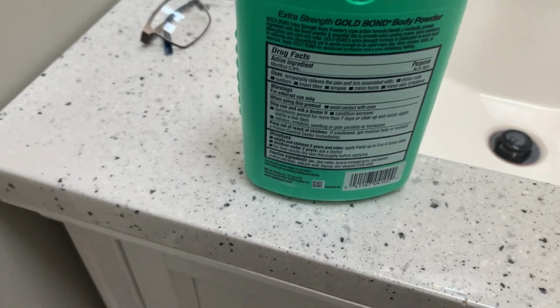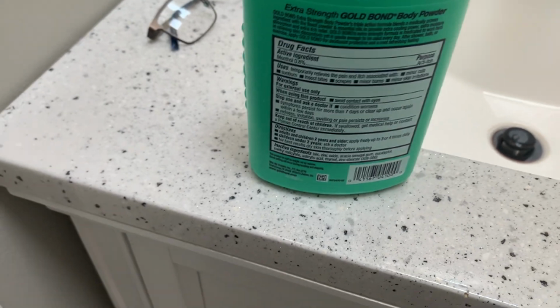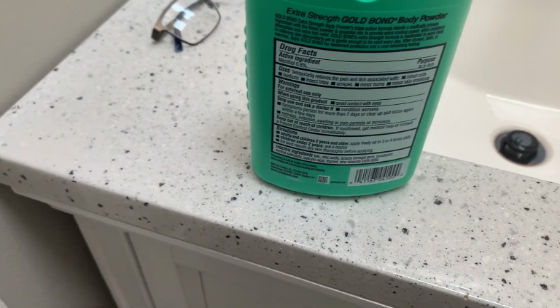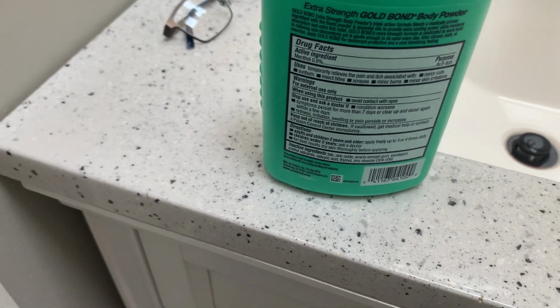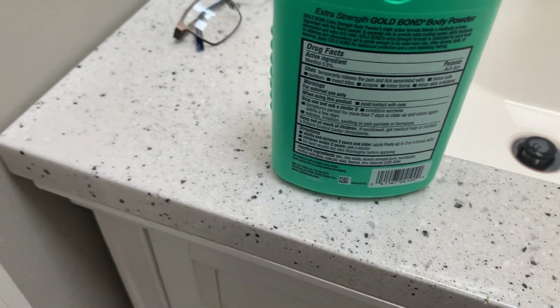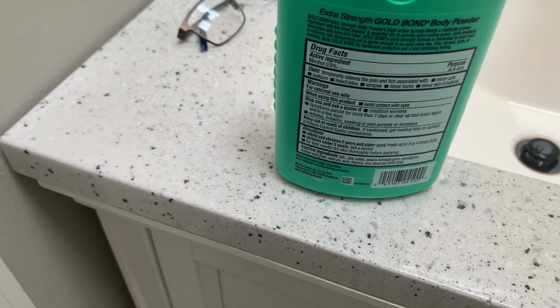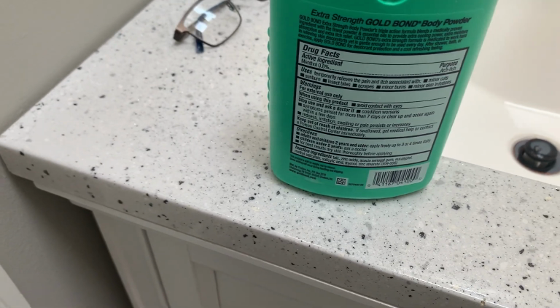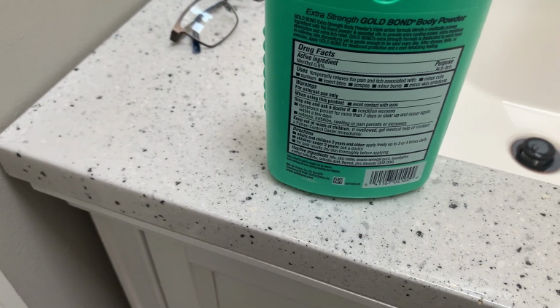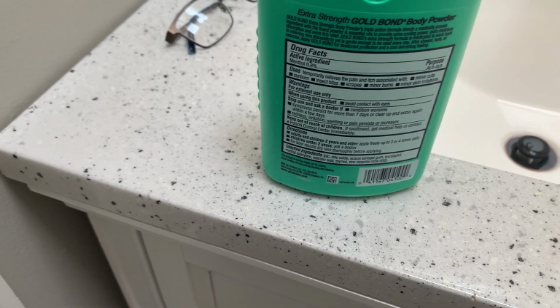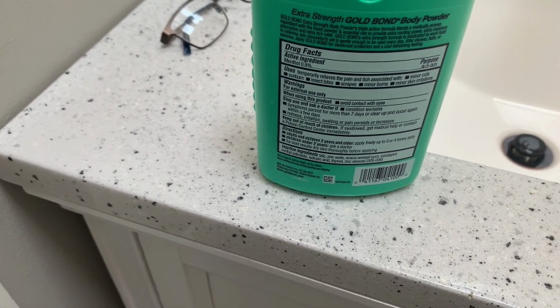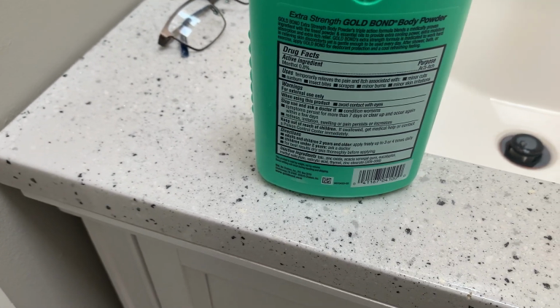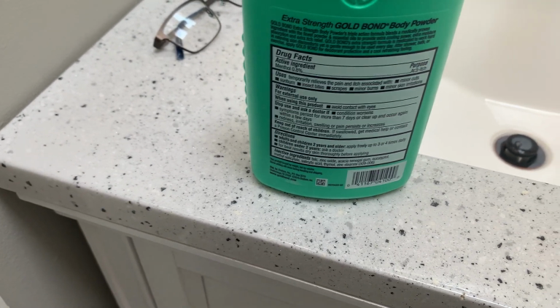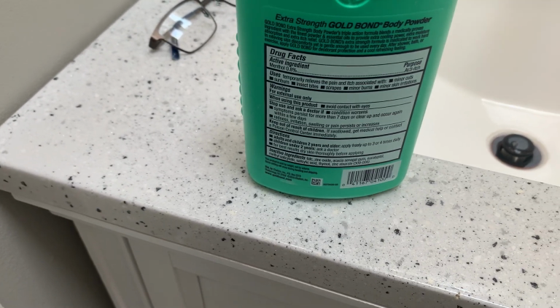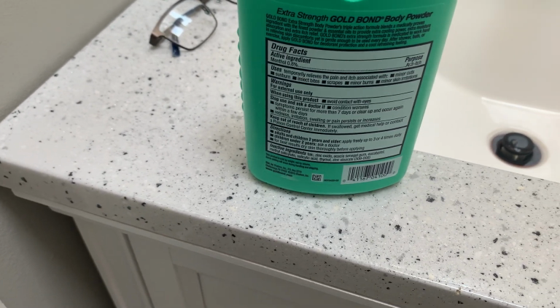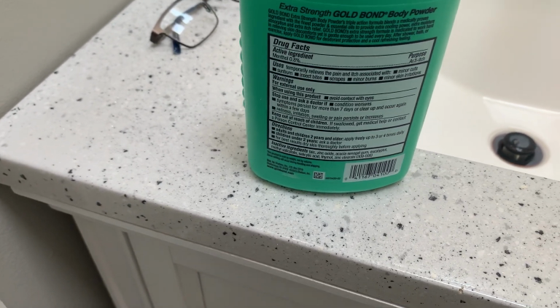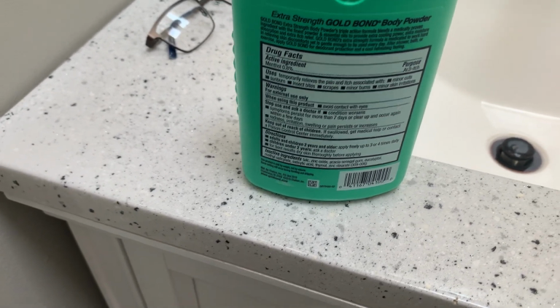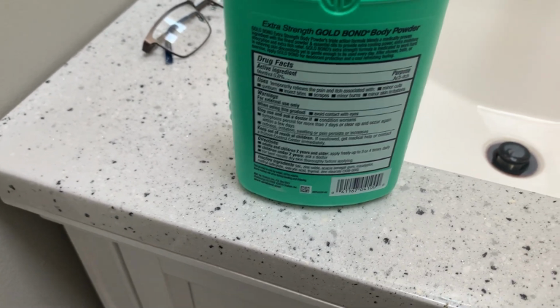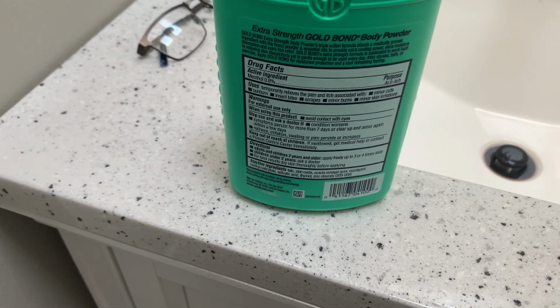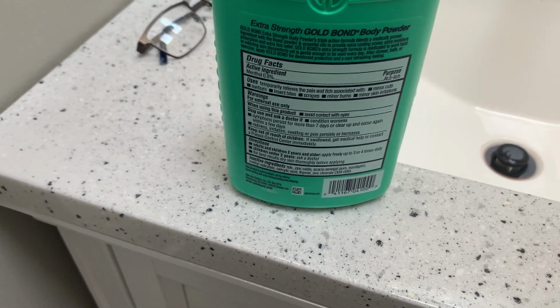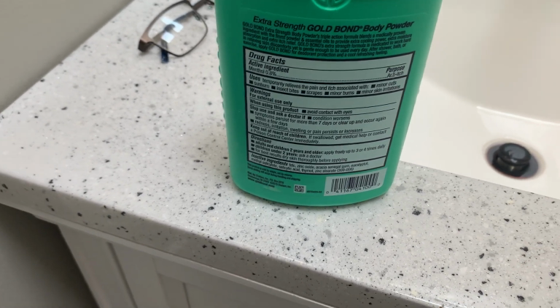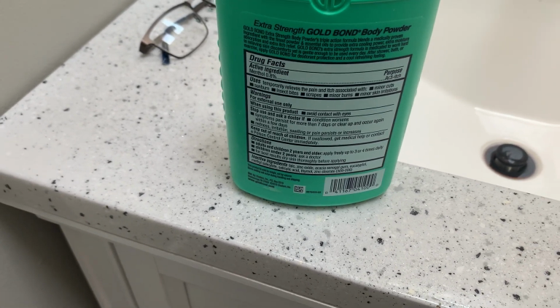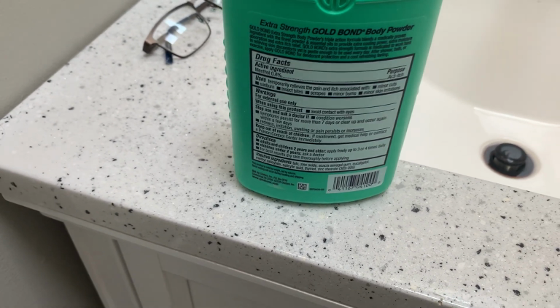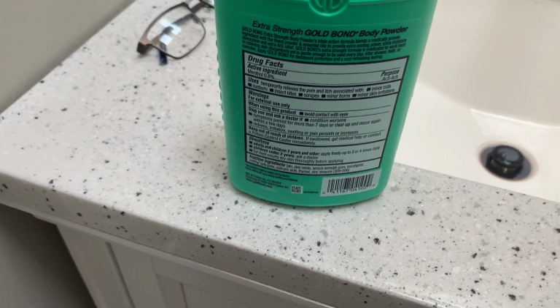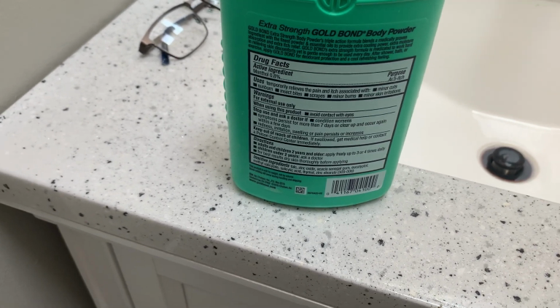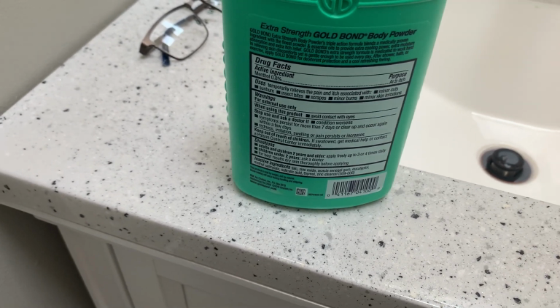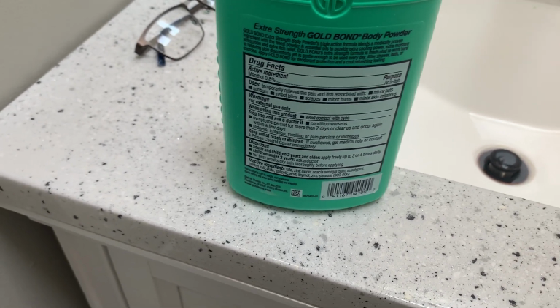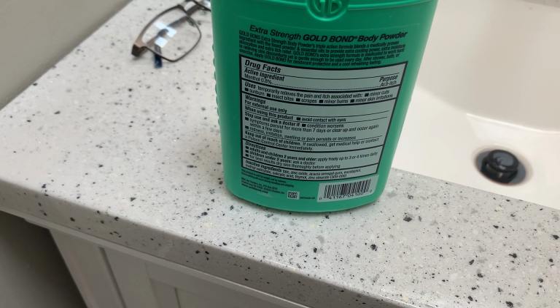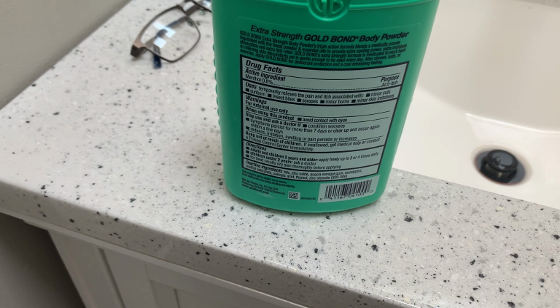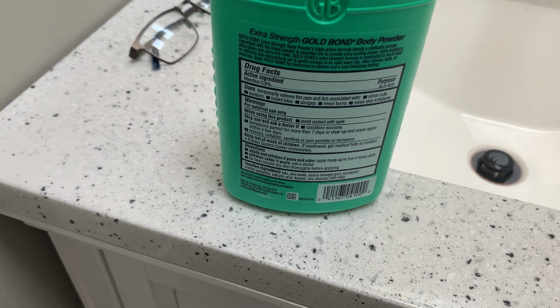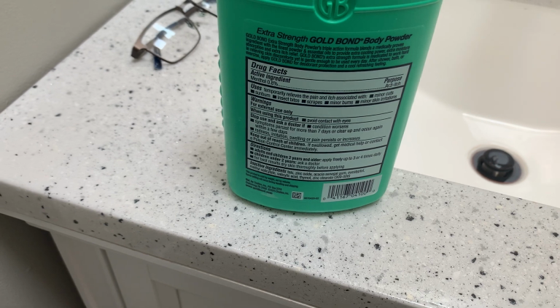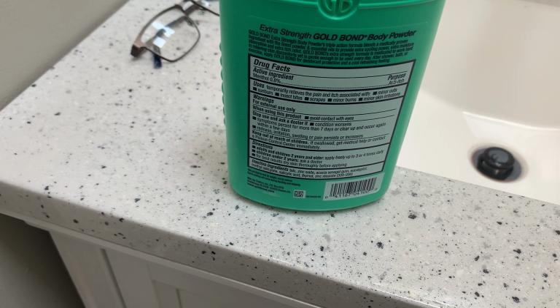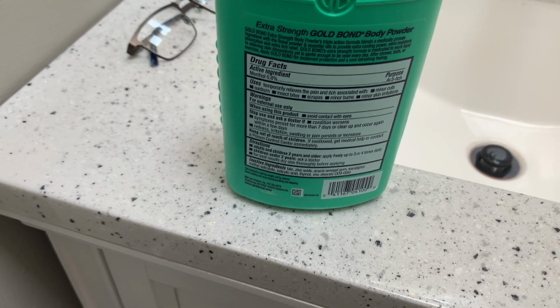It's summer and I have the worst bug bites ever, so I've been using this on them a lot.